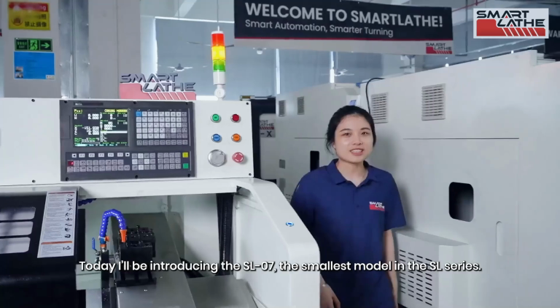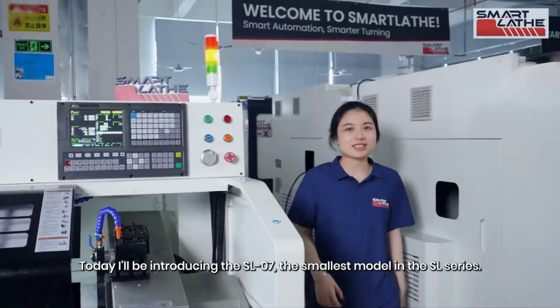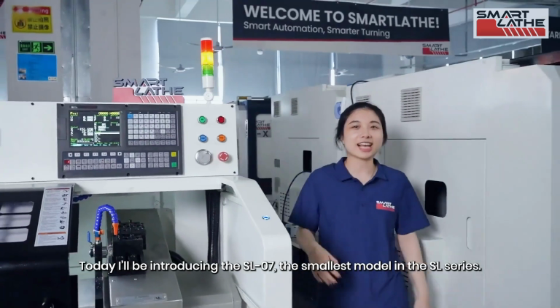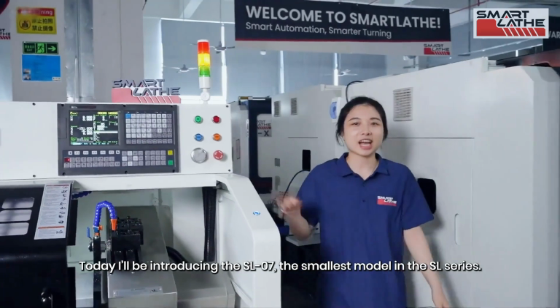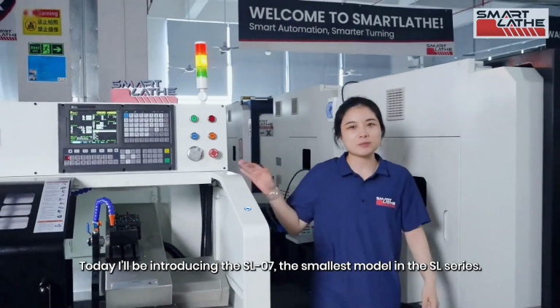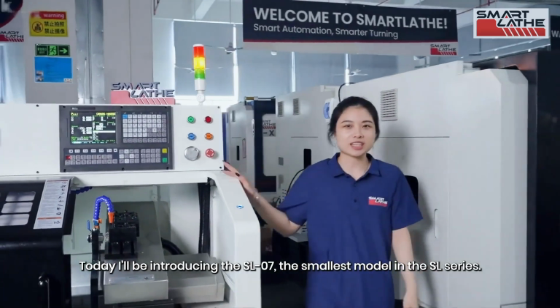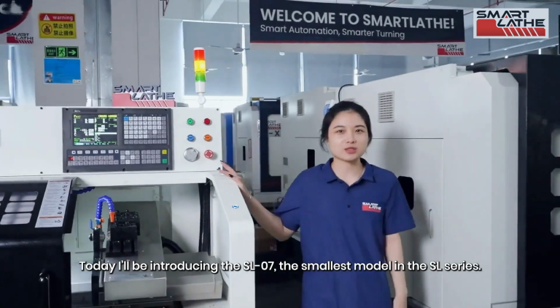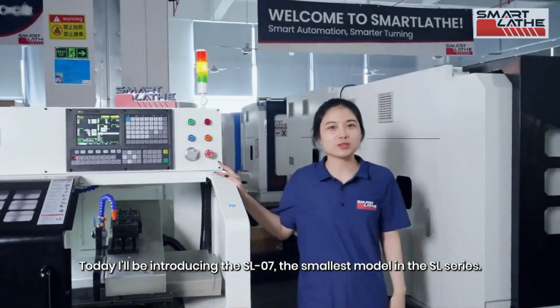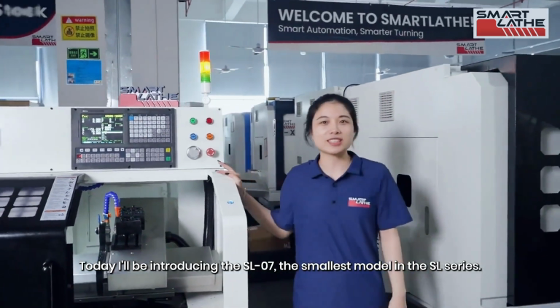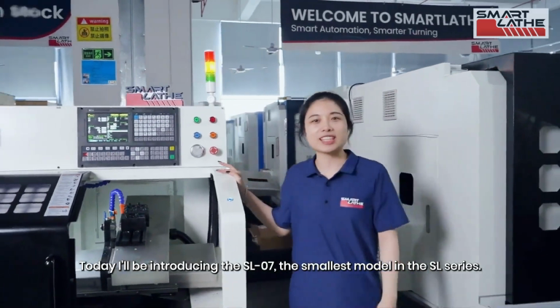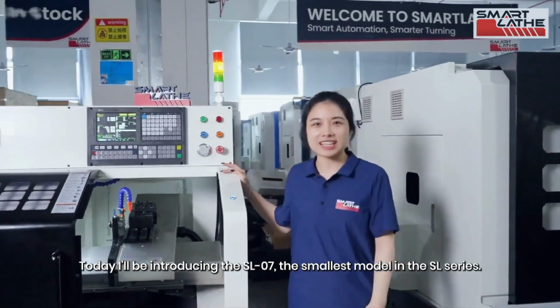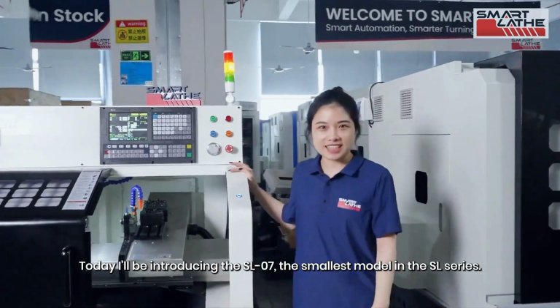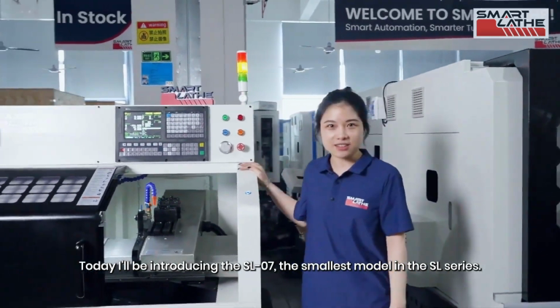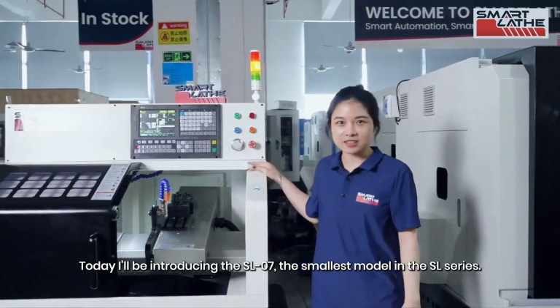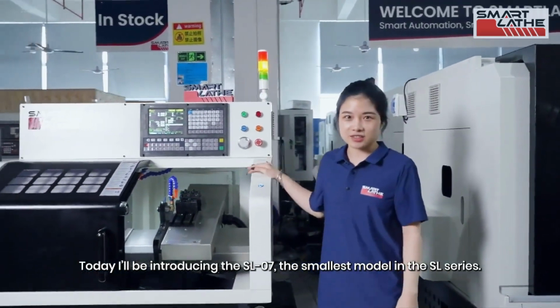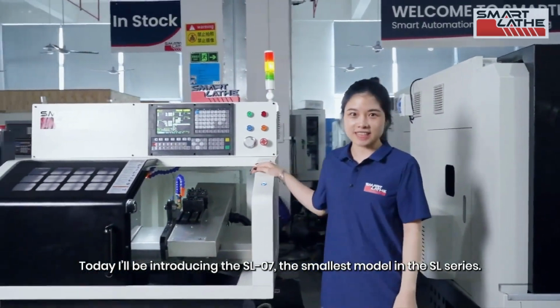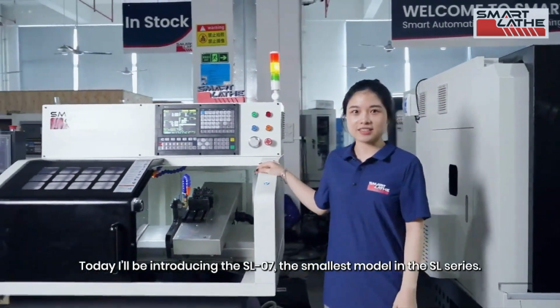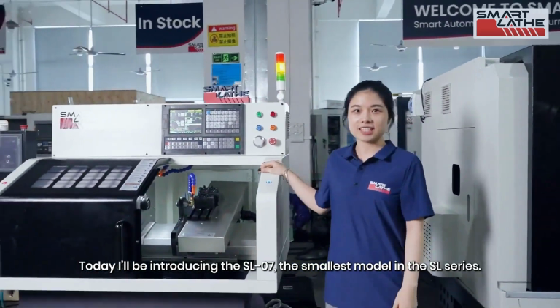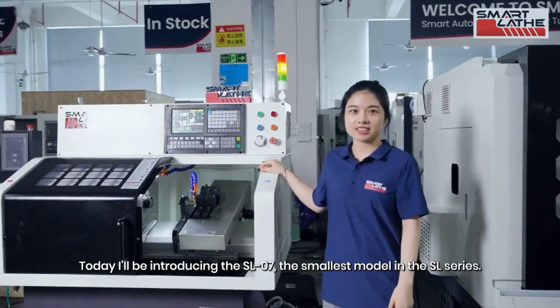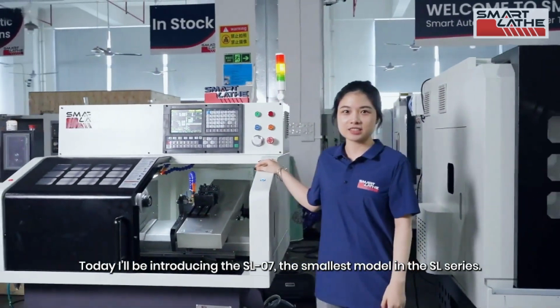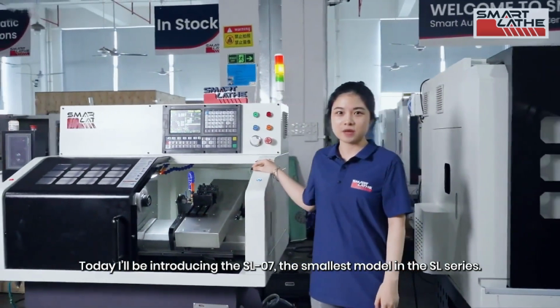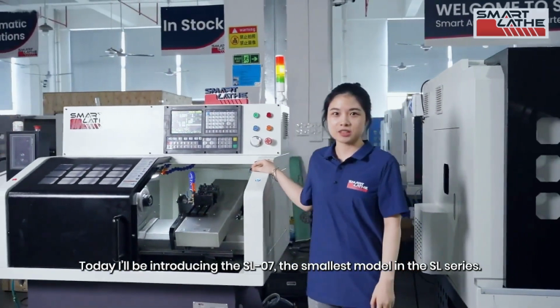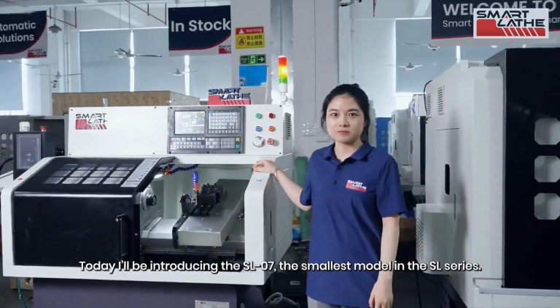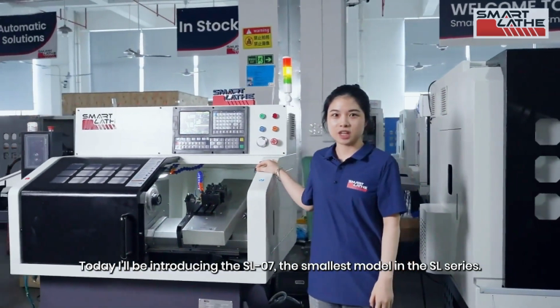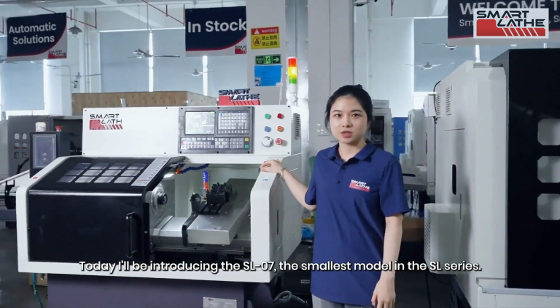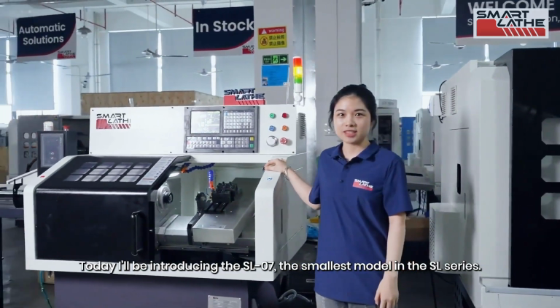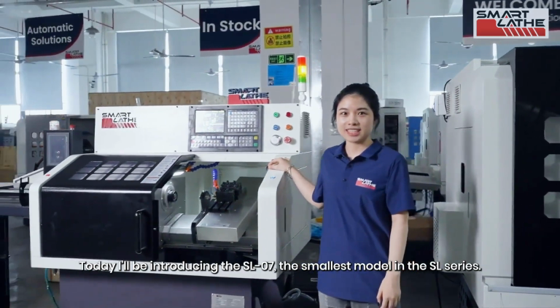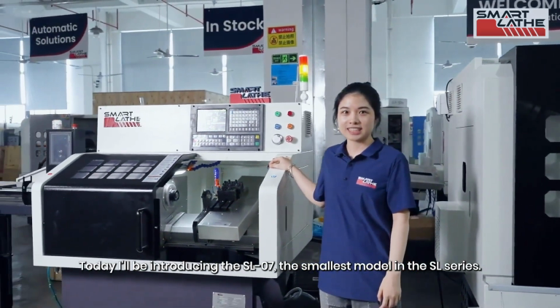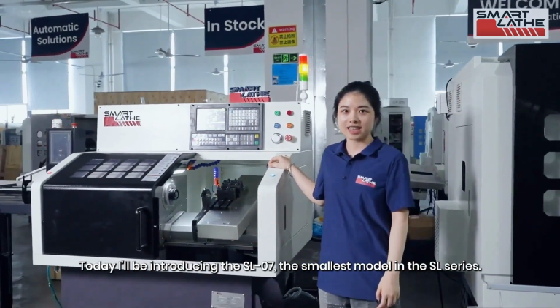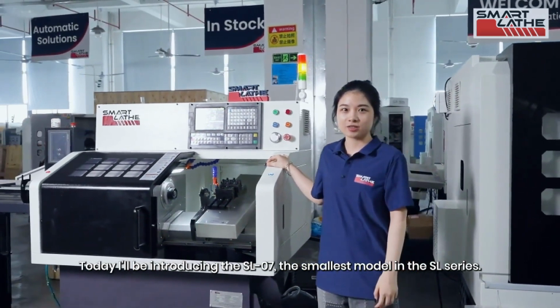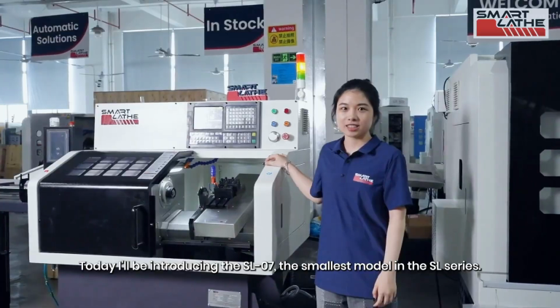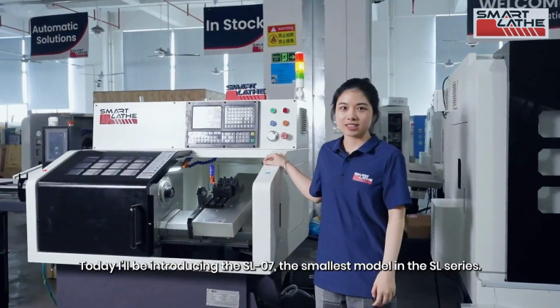Today, I'll be introducing the SL-07, the smallest model in the SL series.